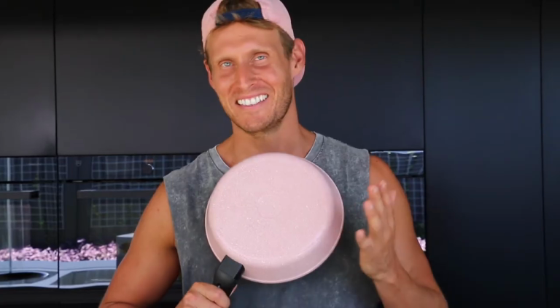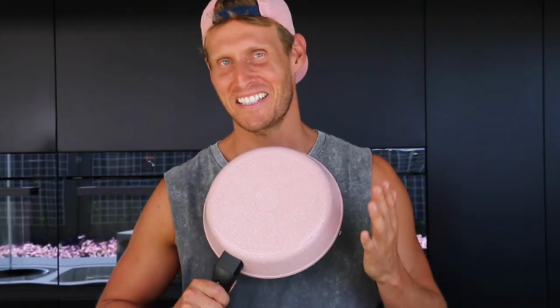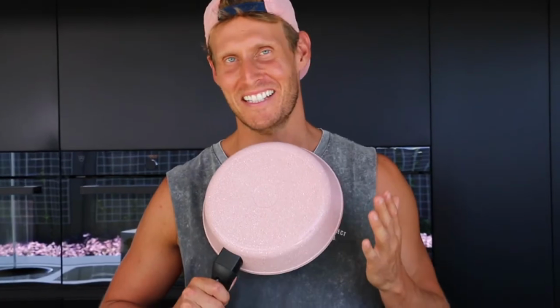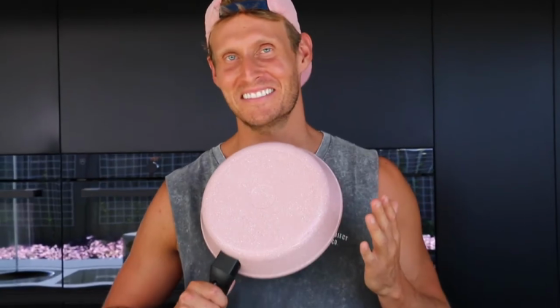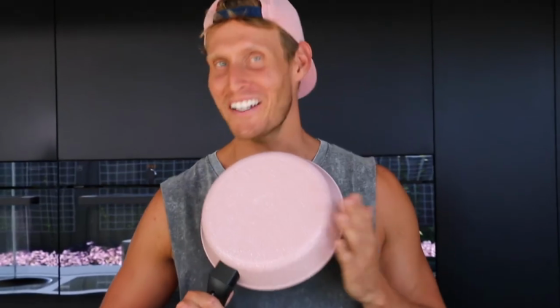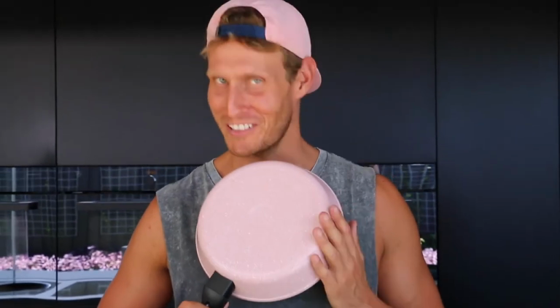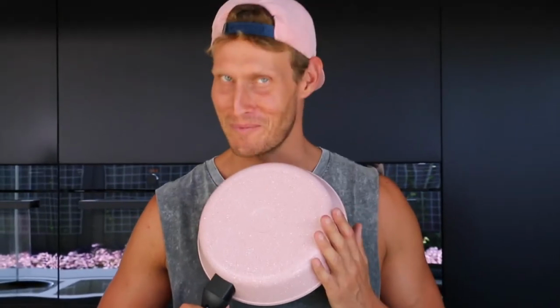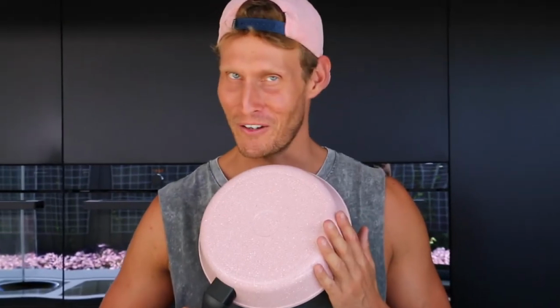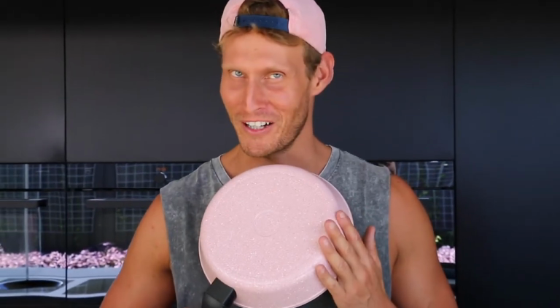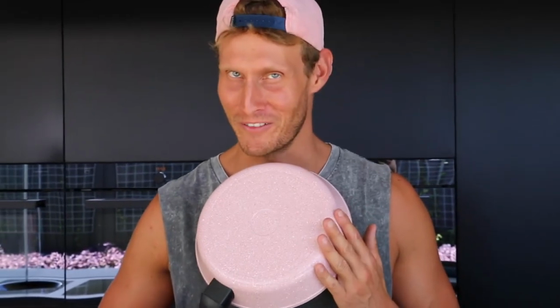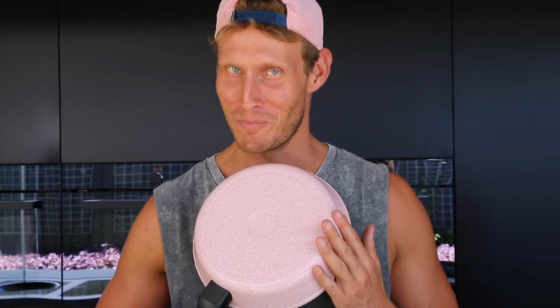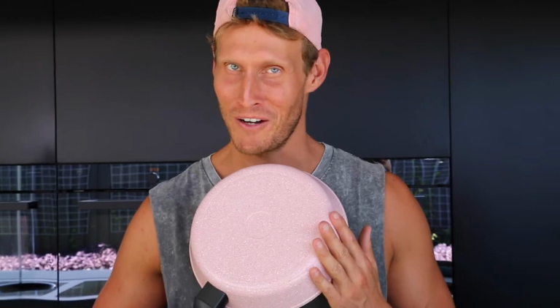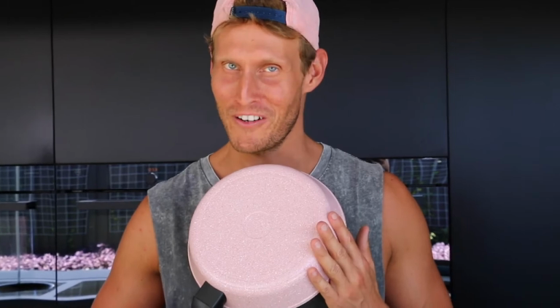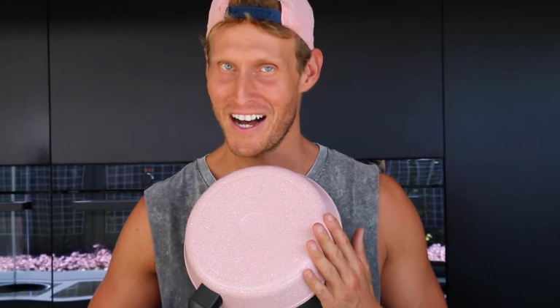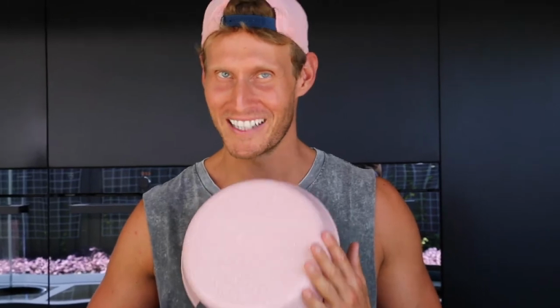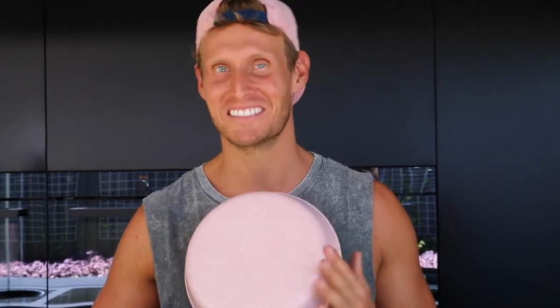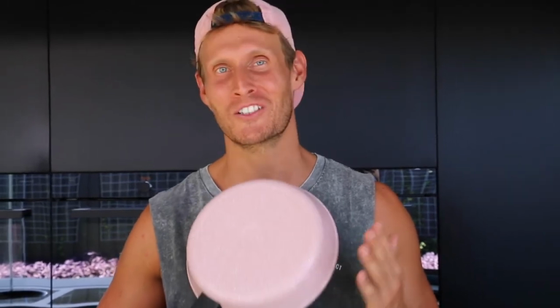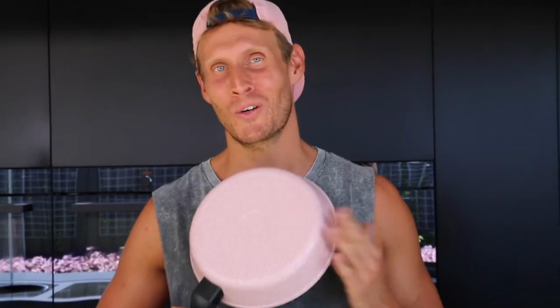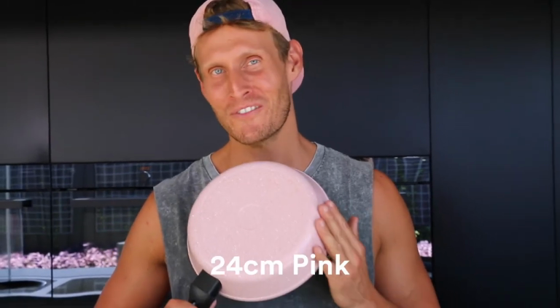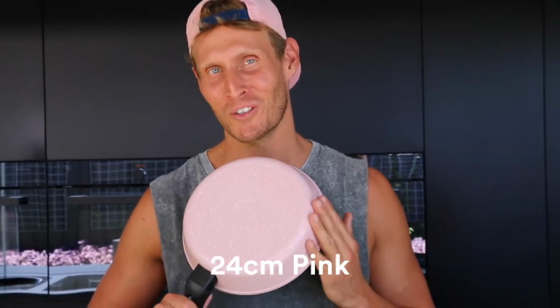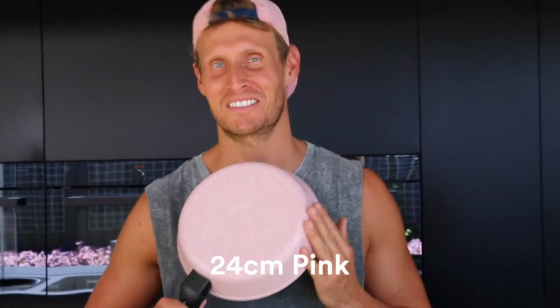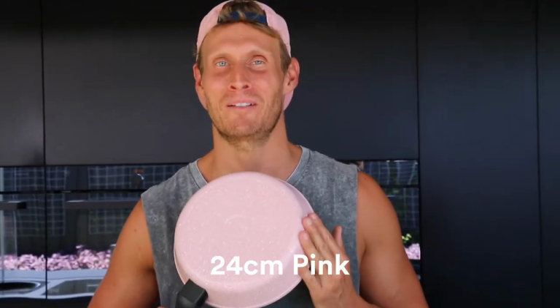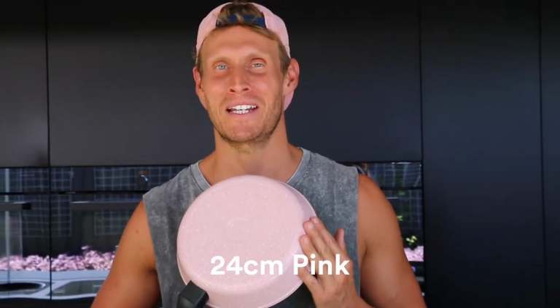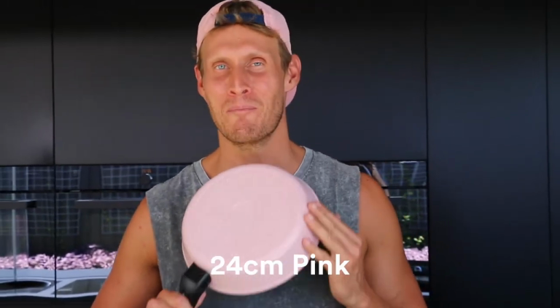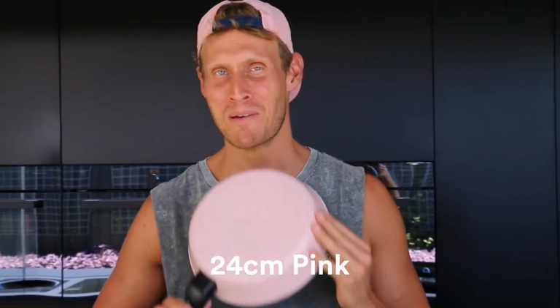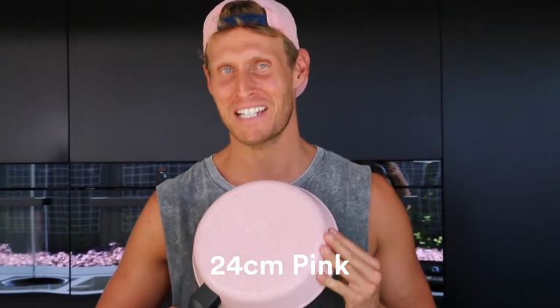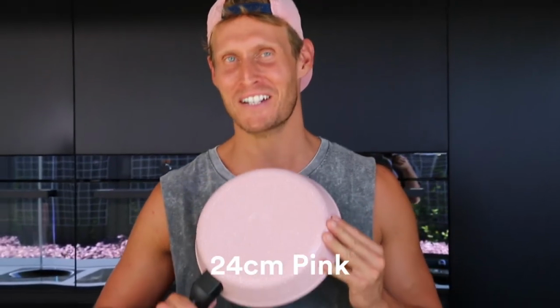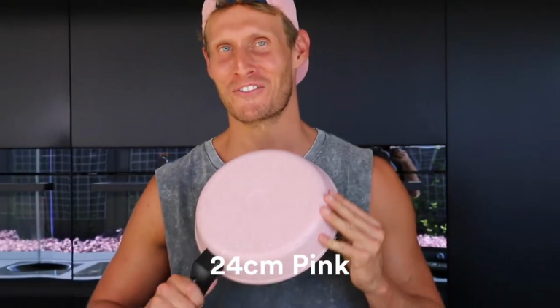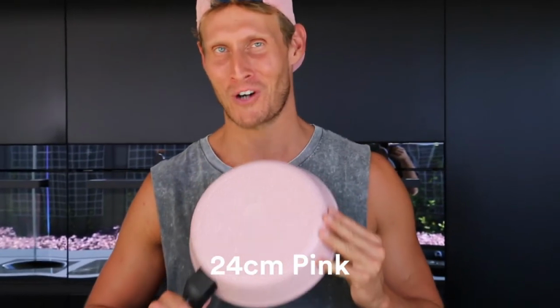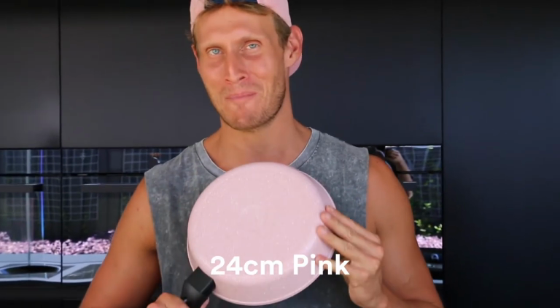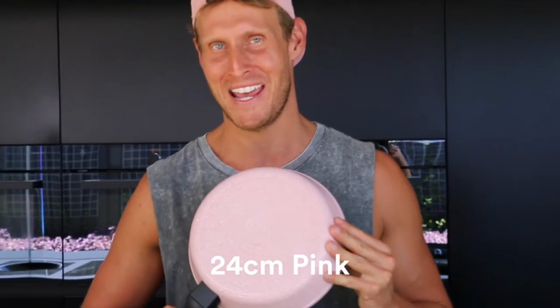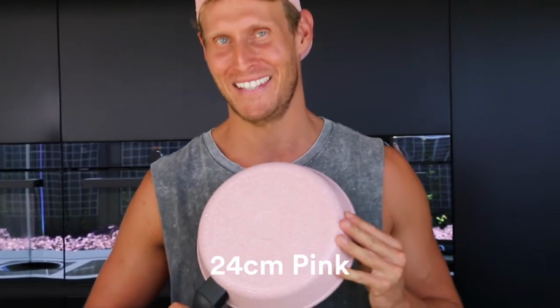And this here is definitely my favourite by far — it is the 24cm pink fry pan.